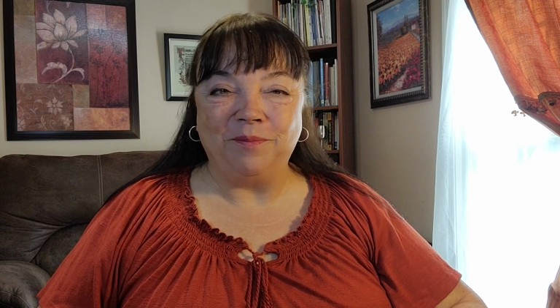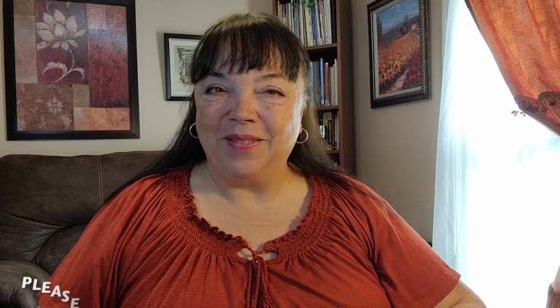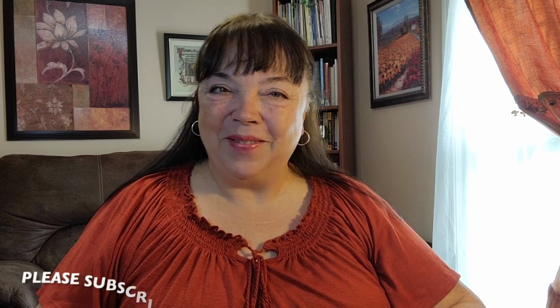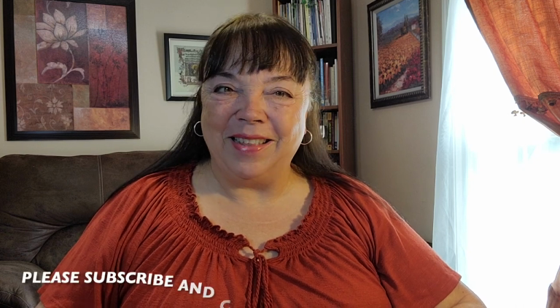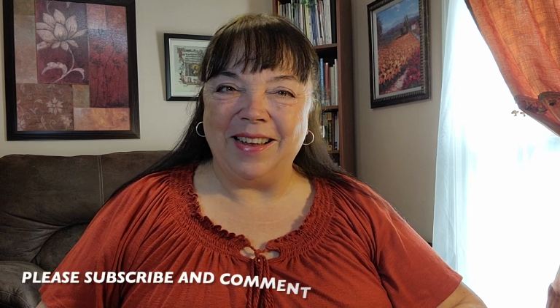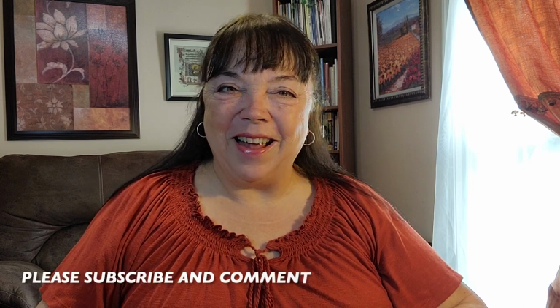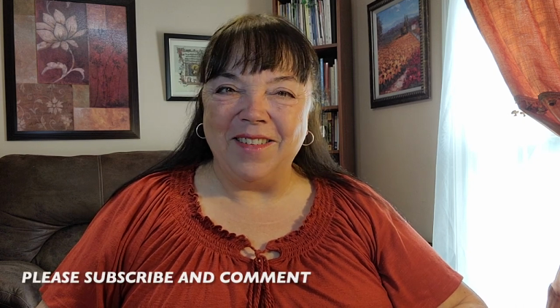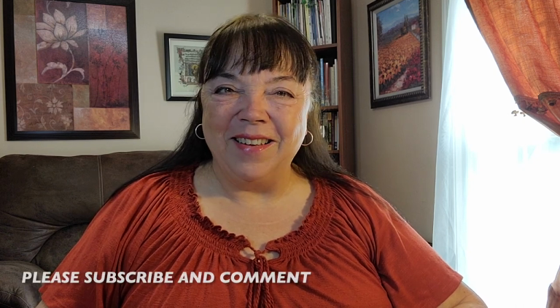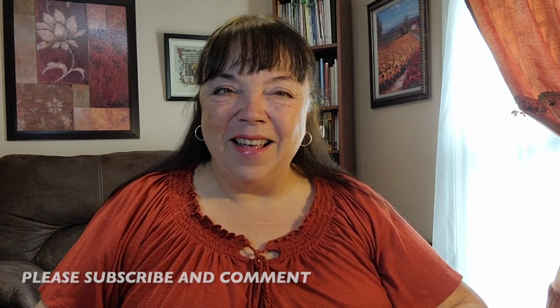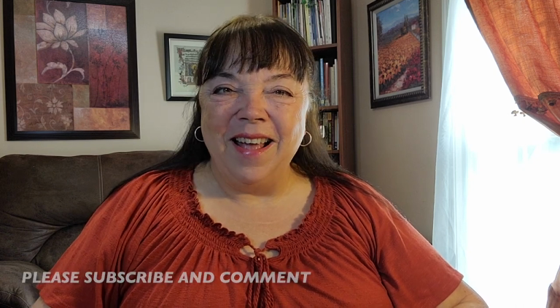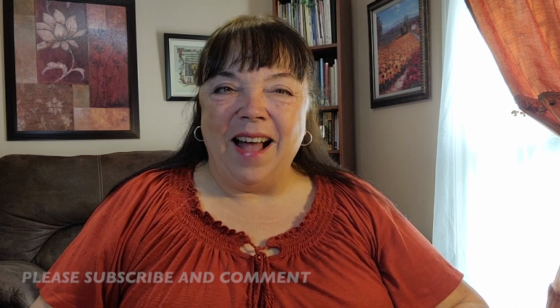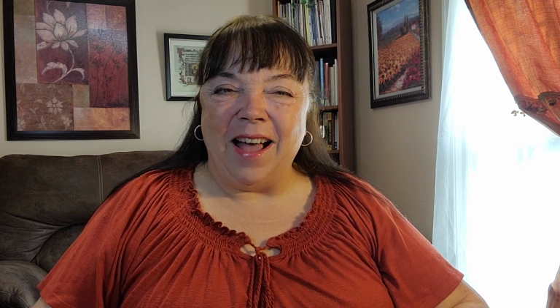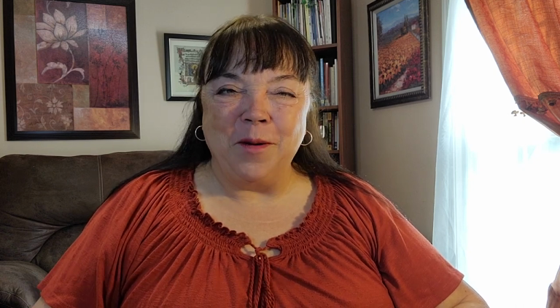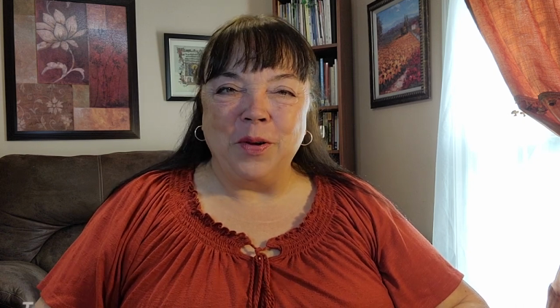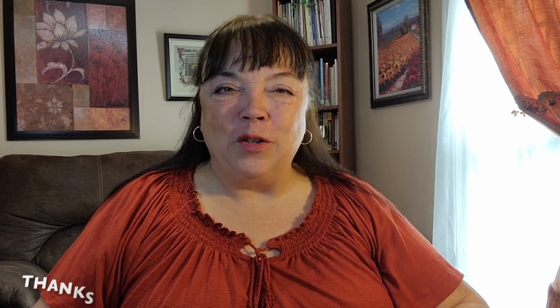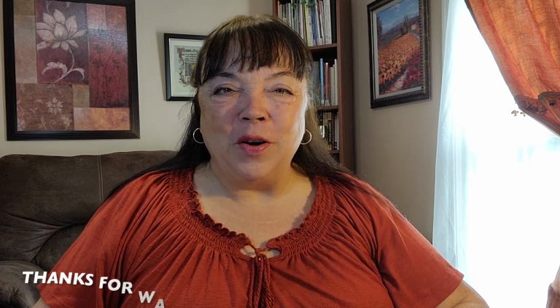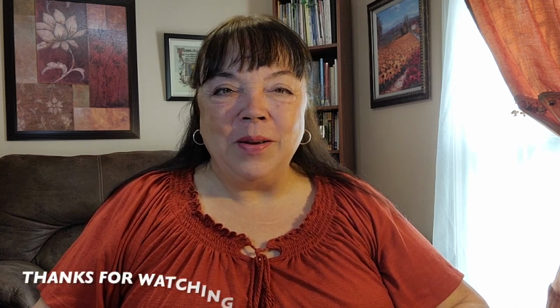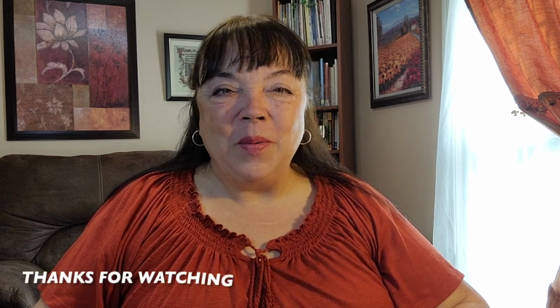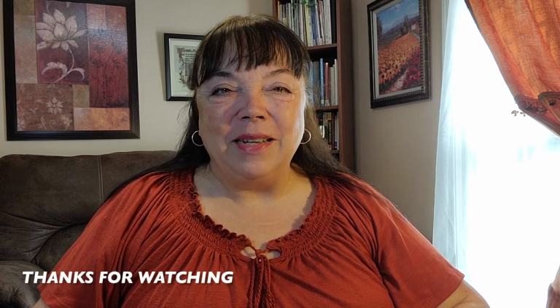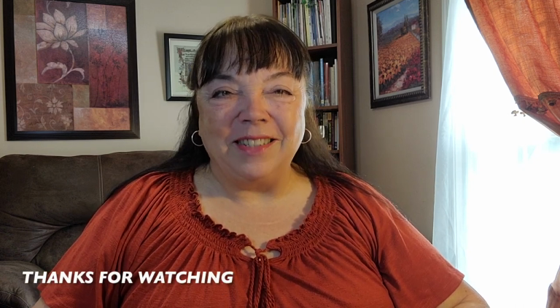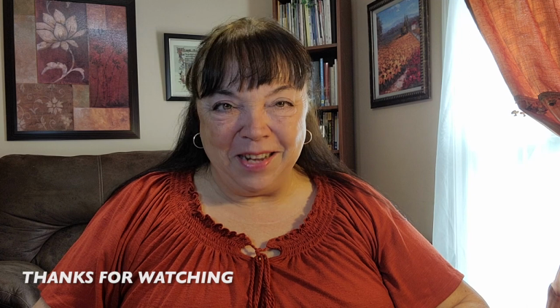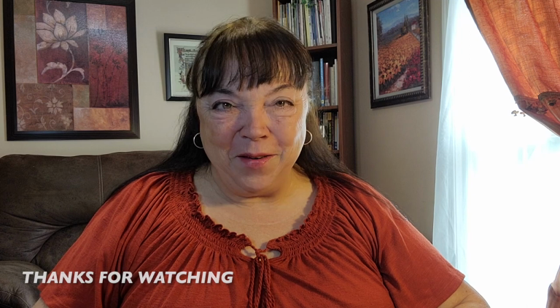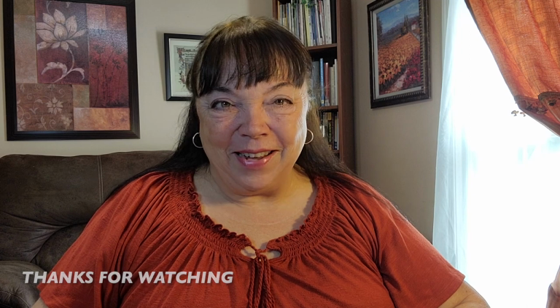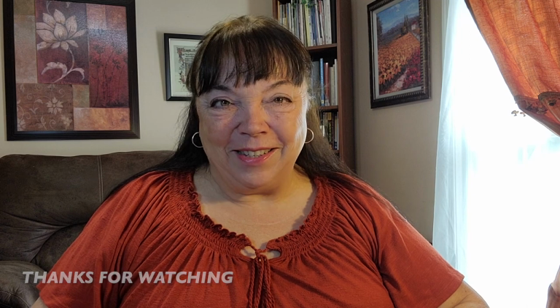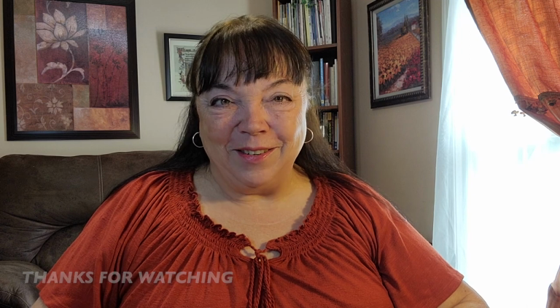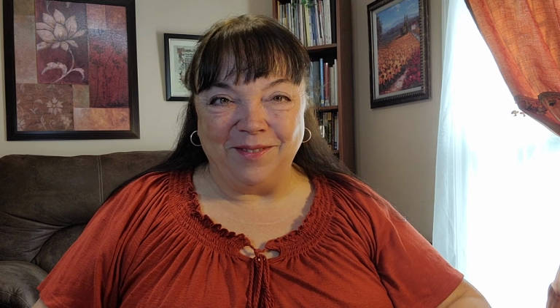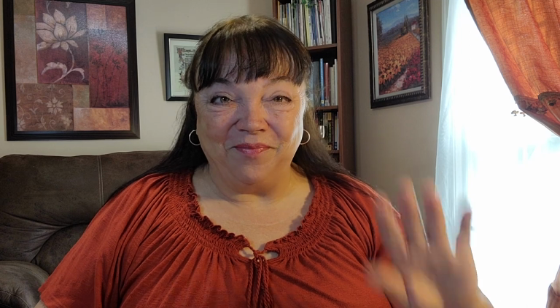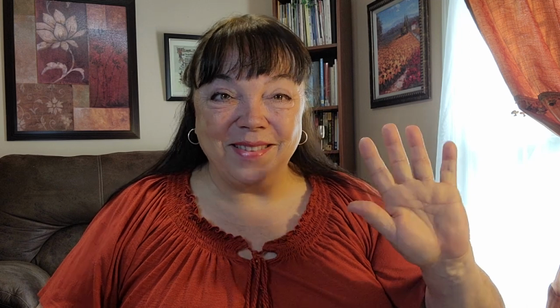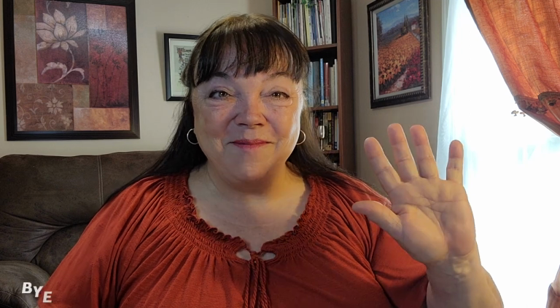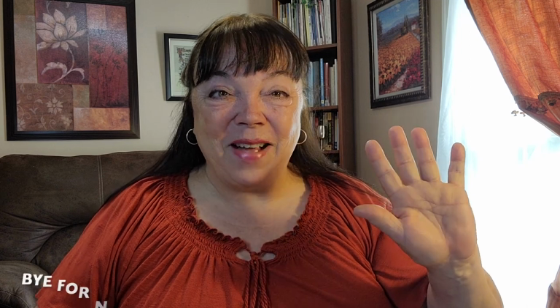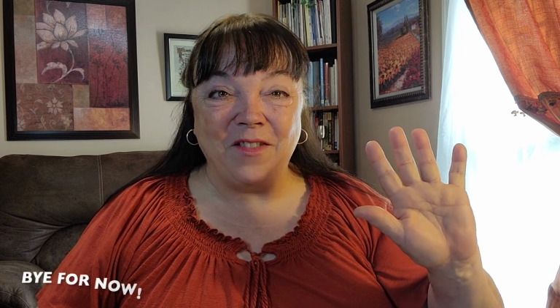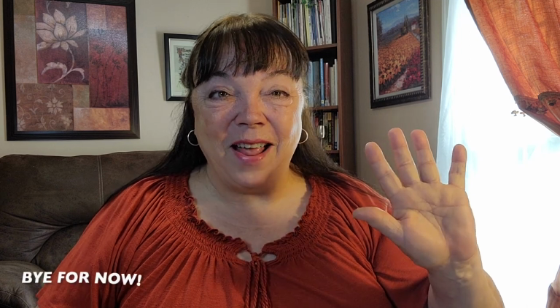Well, there you go. I hope you enjoyed it. We'll see you again soon. Bye for now.